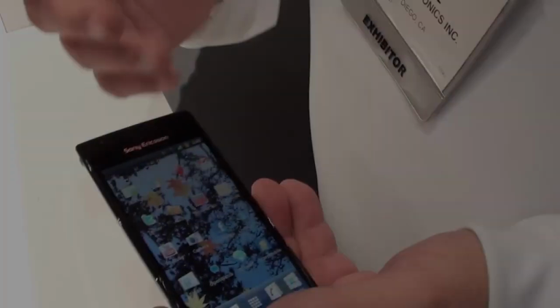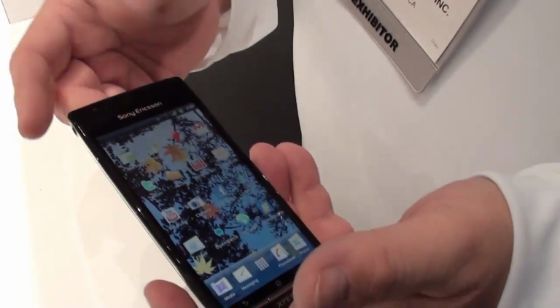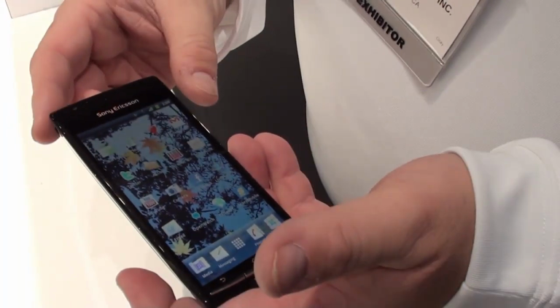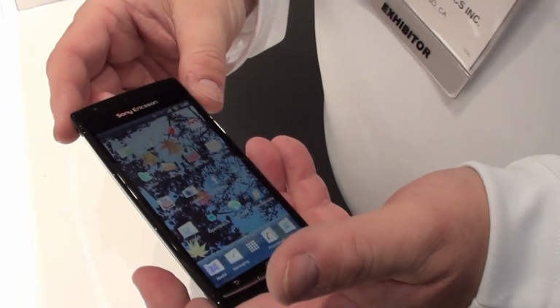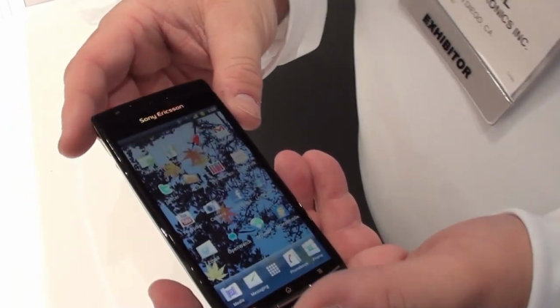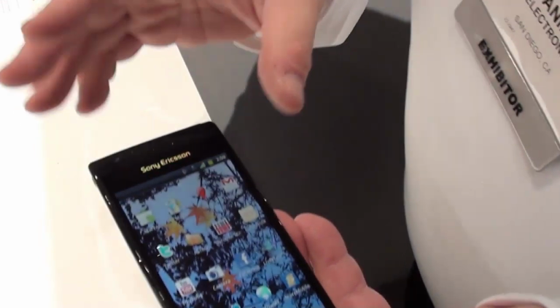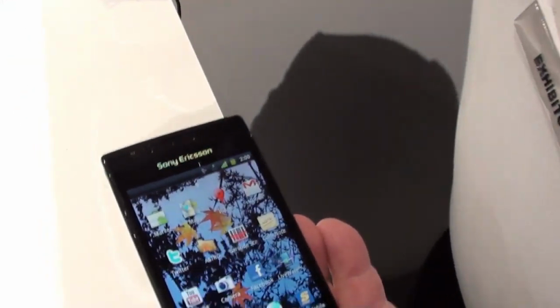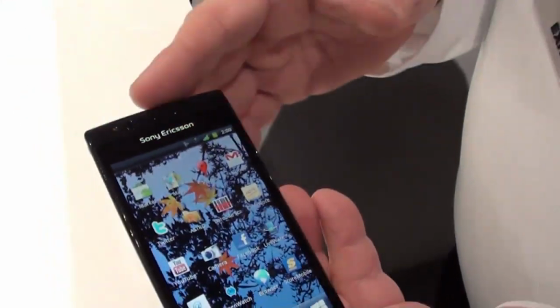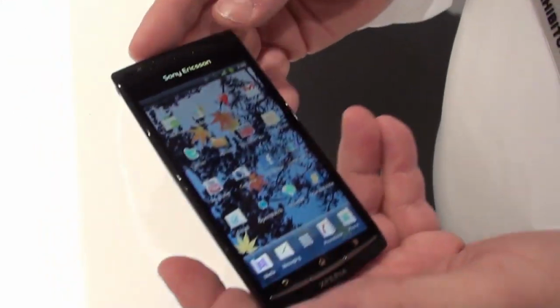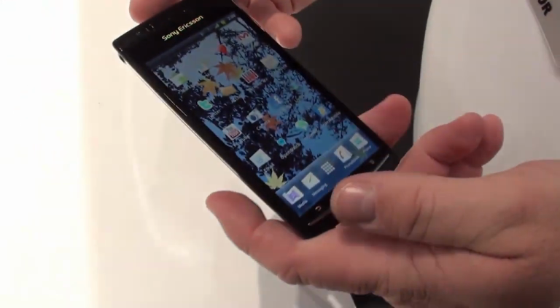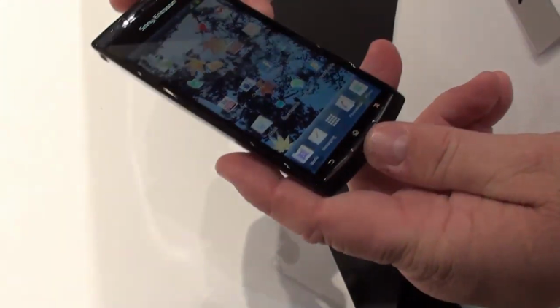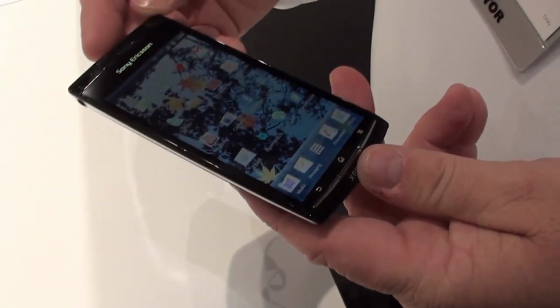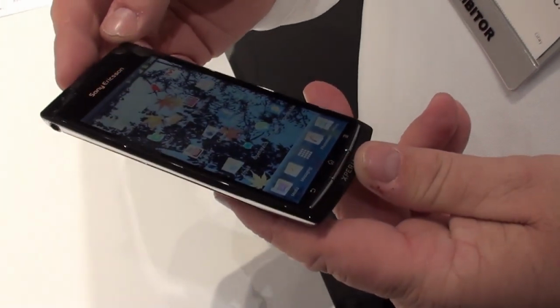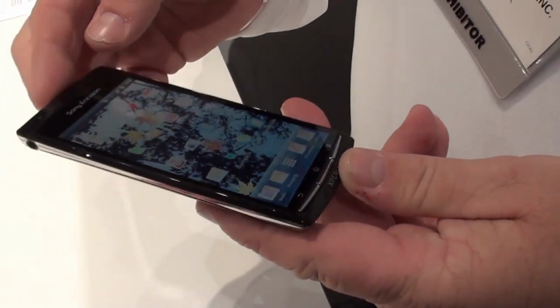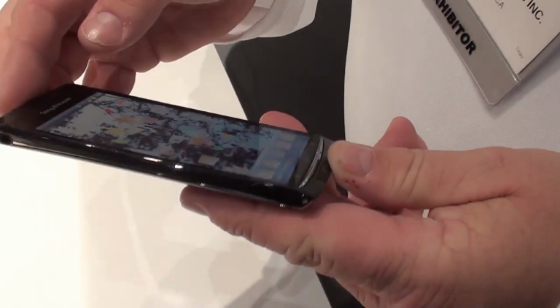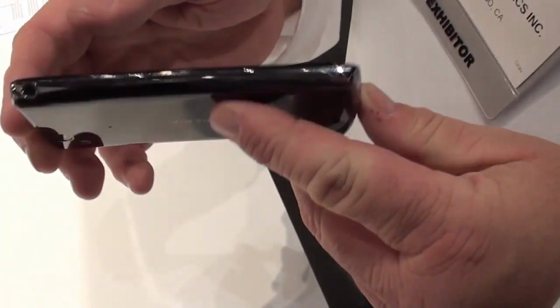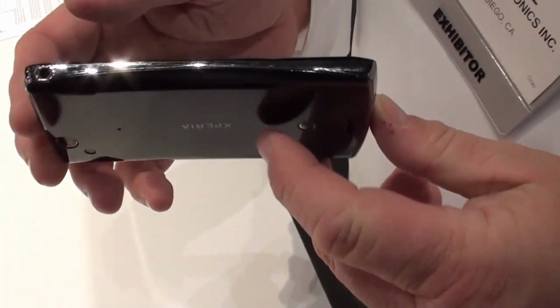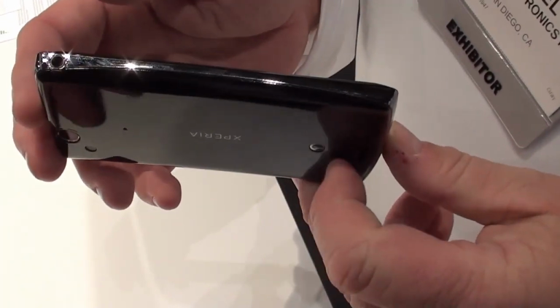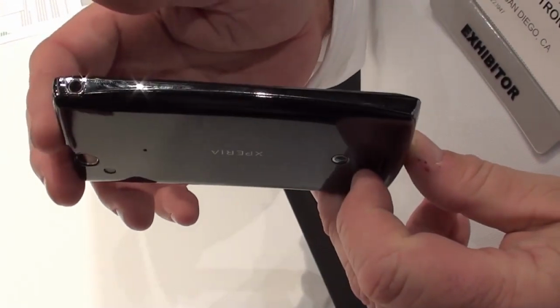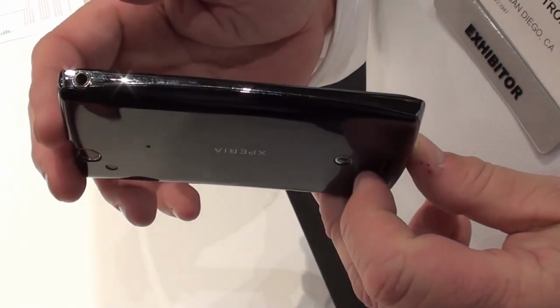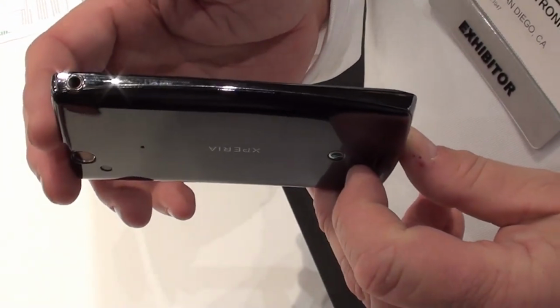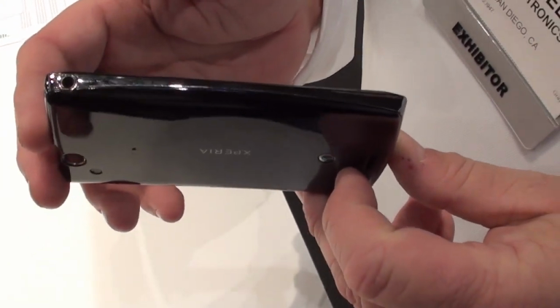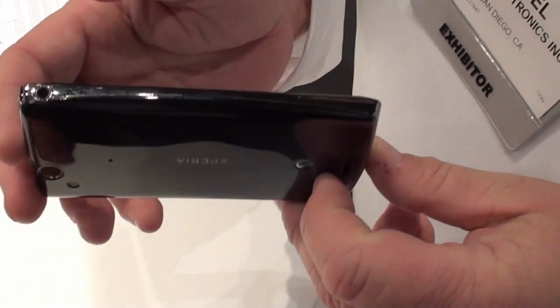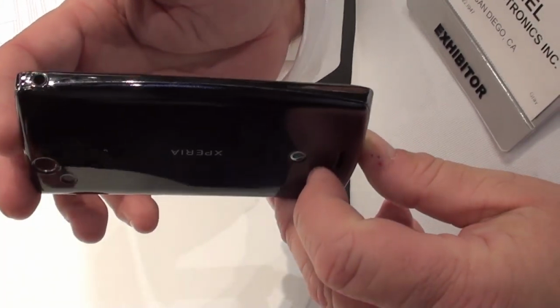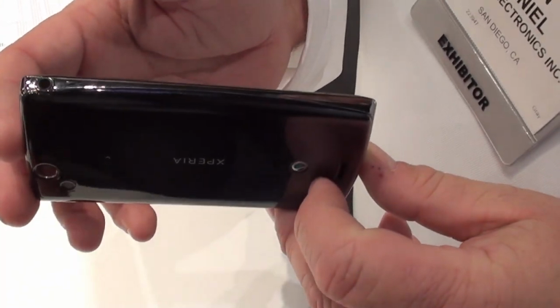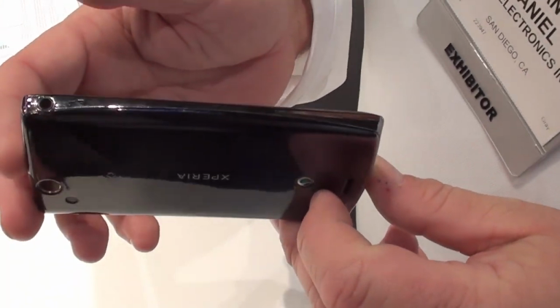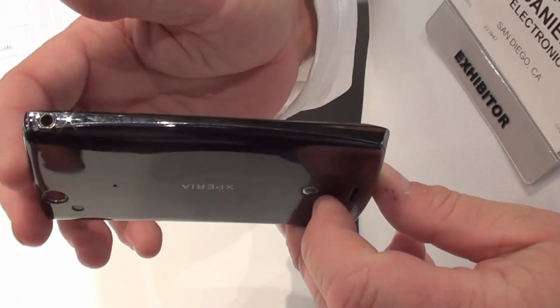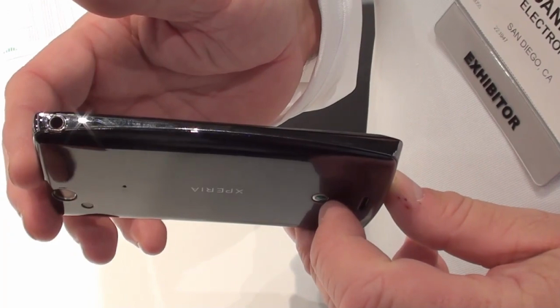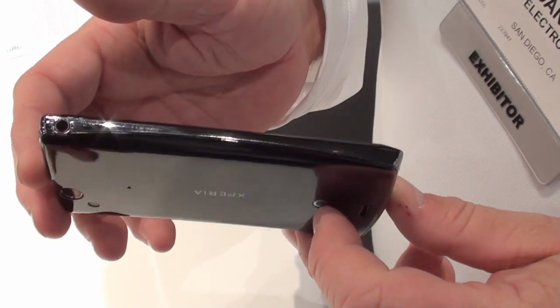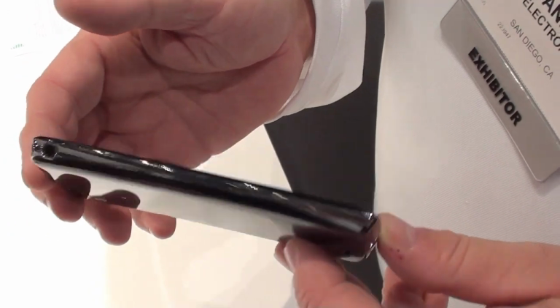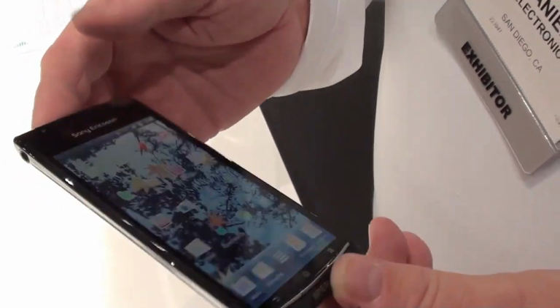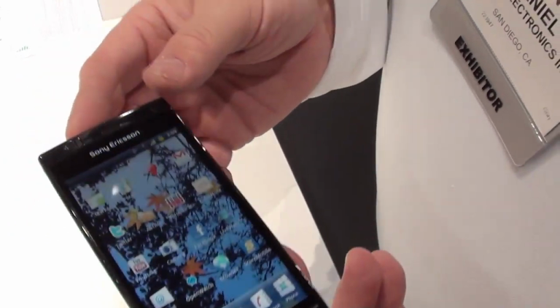Dan Daniels, Sony Ericsson, presenting the new Xperia Arc, their newest and latest greatest Xperia phone.